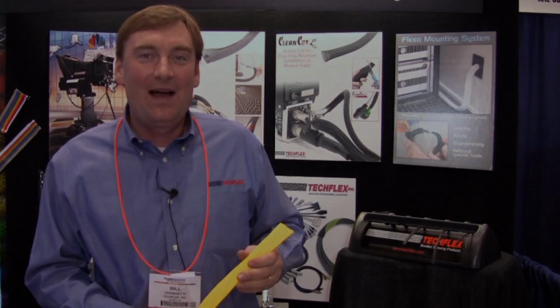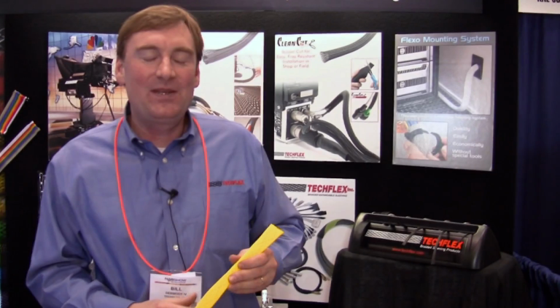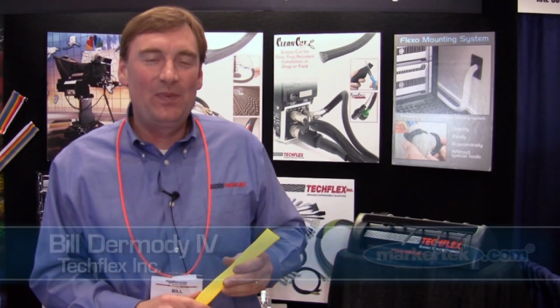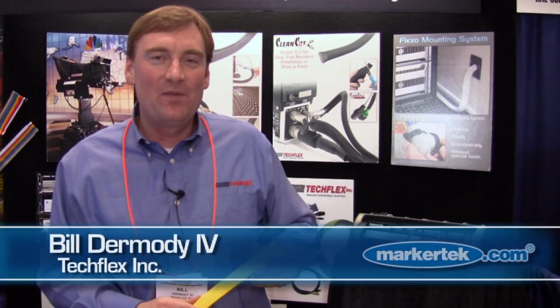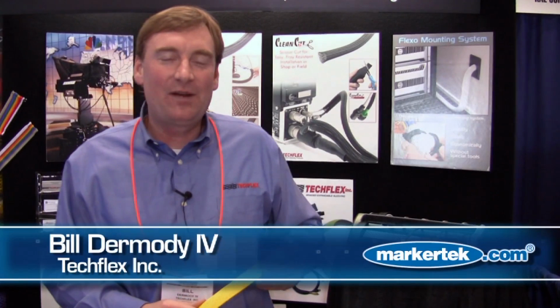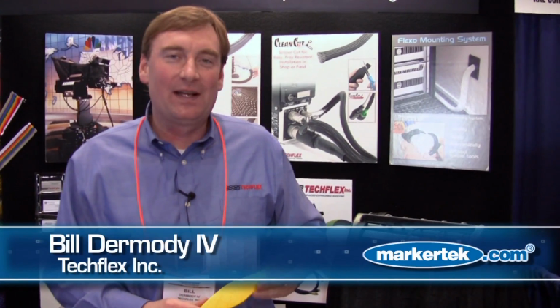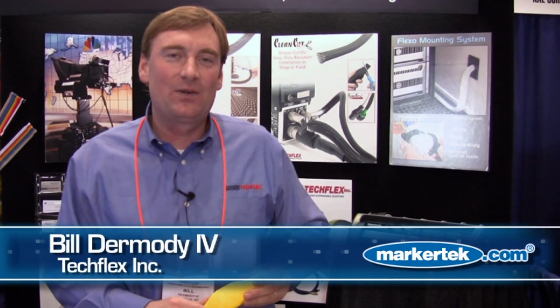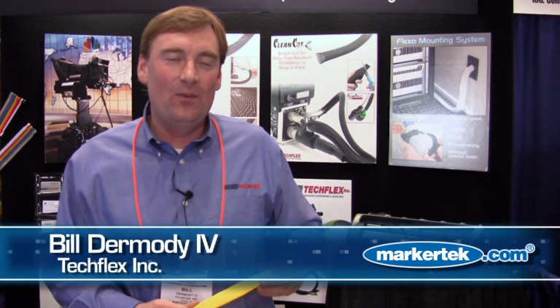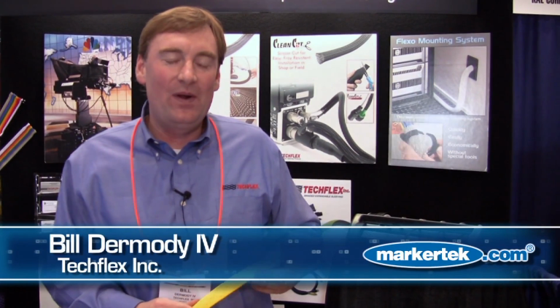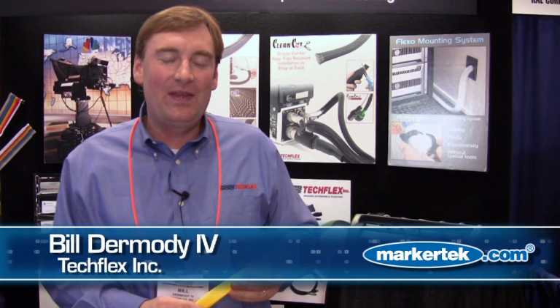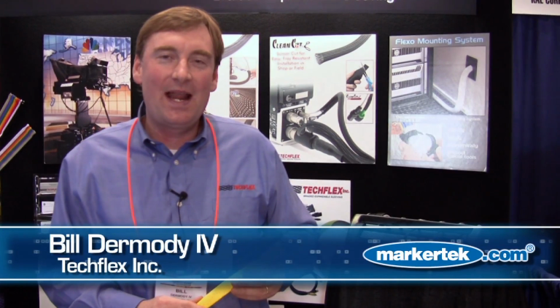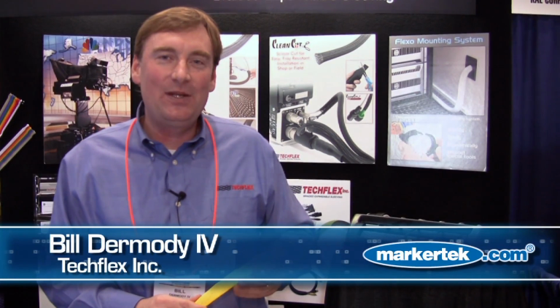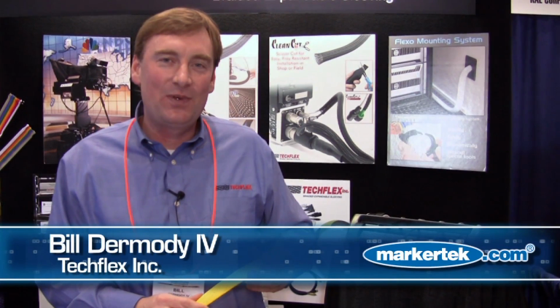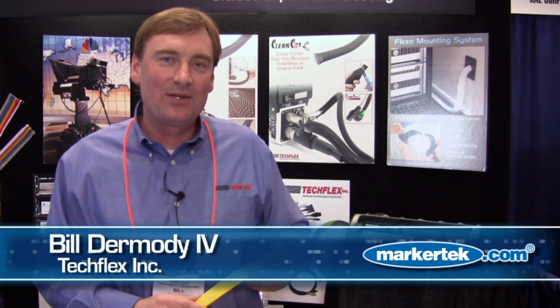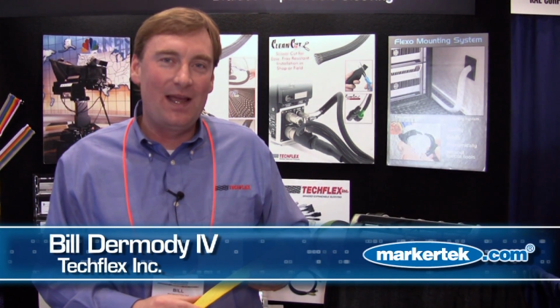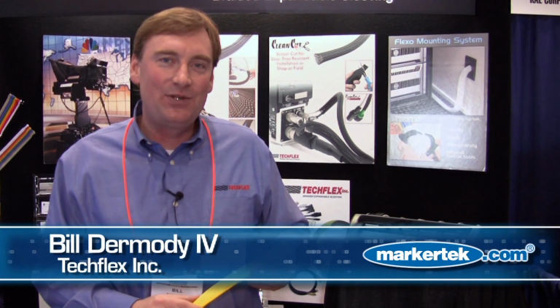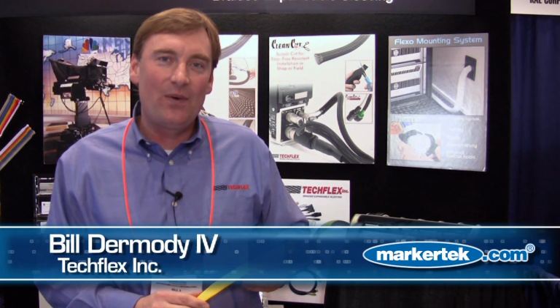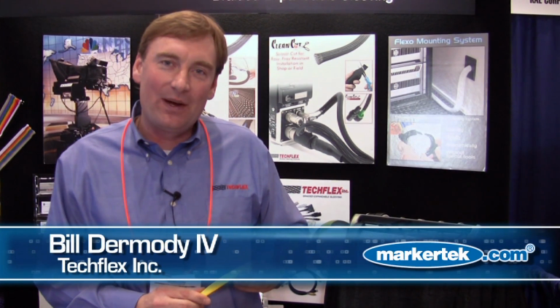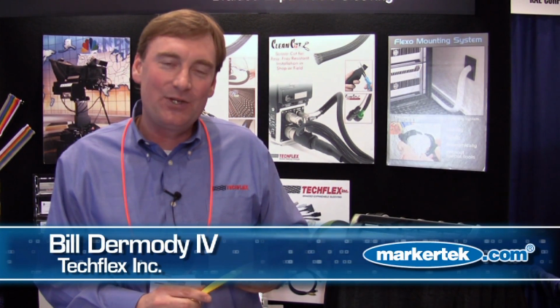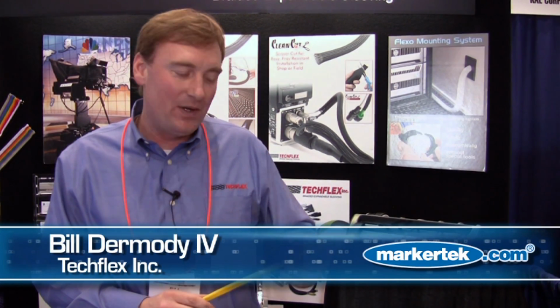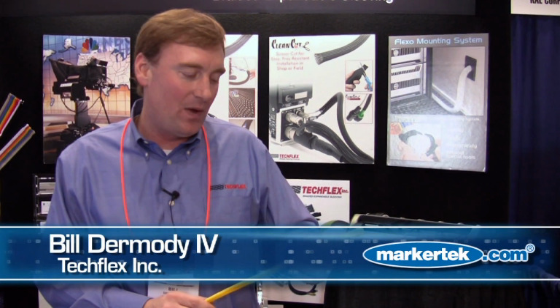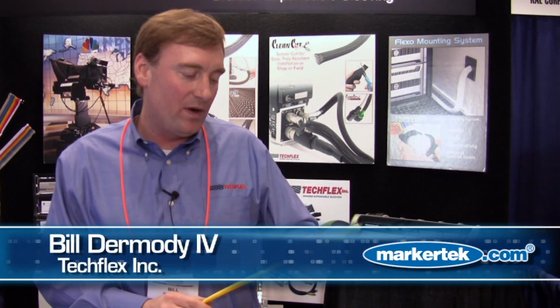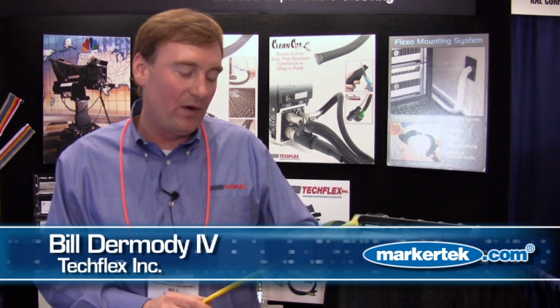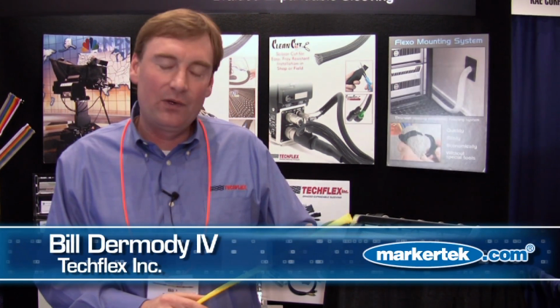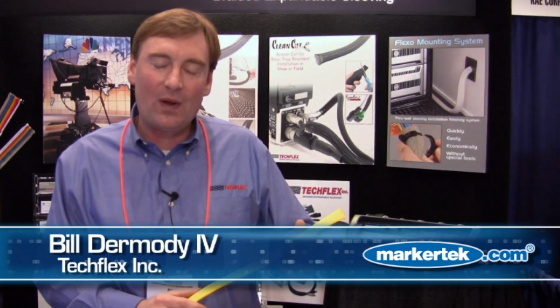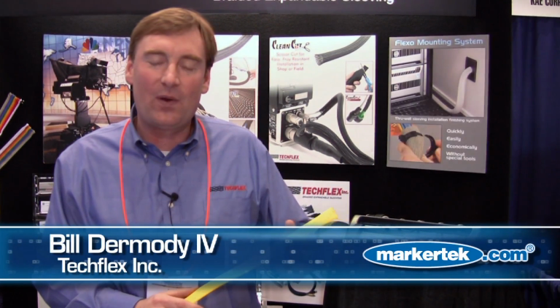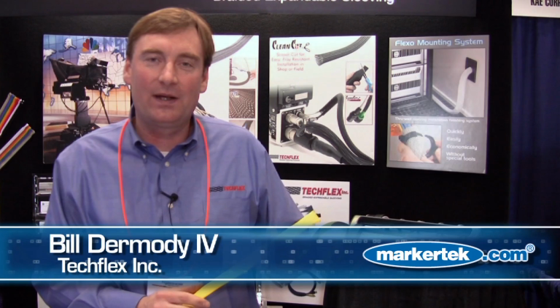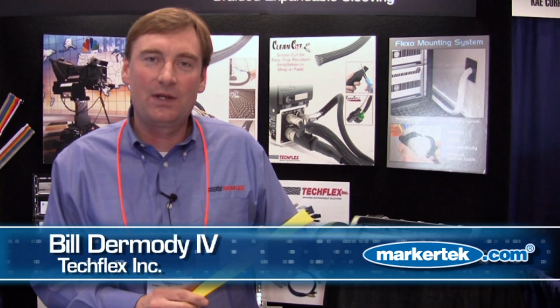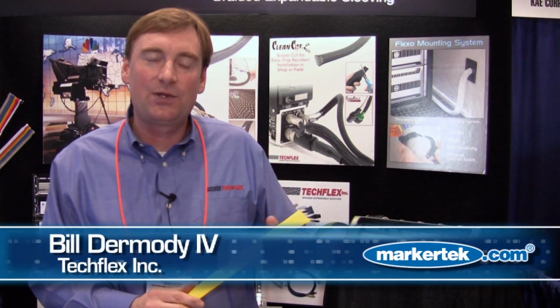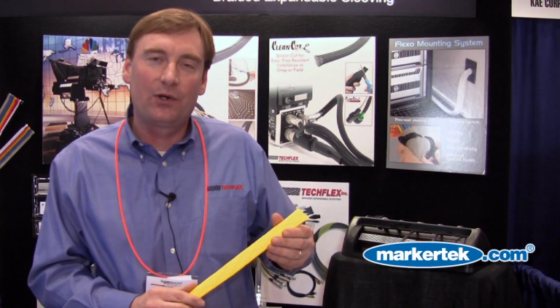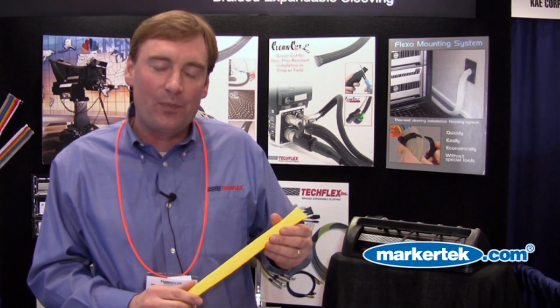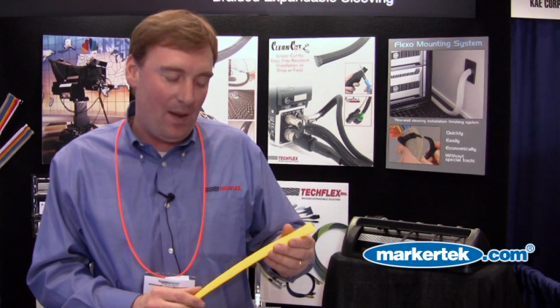Hi, this is Bill from TechFlex. We're here at the NAB 2011 show and I wanted to show you one of our great products — it's our grip wrap.